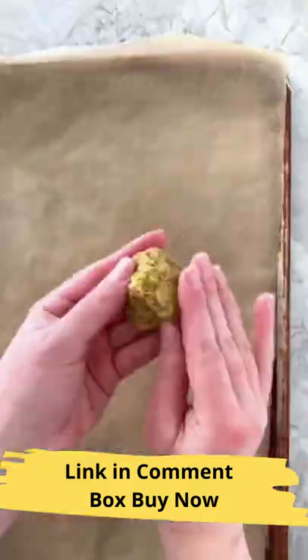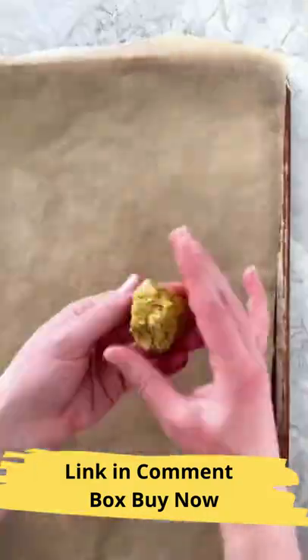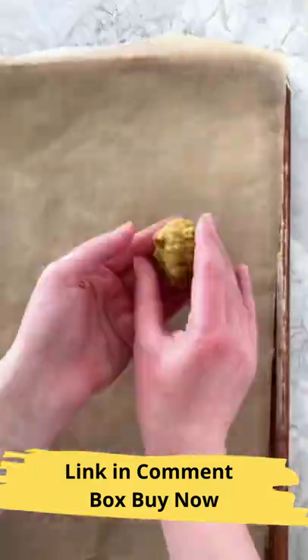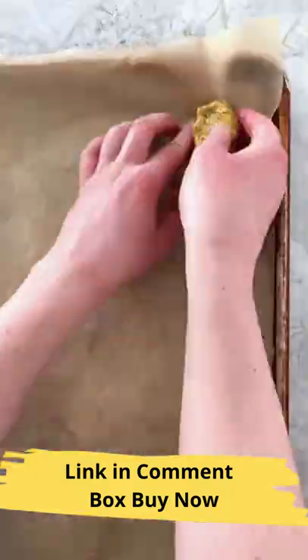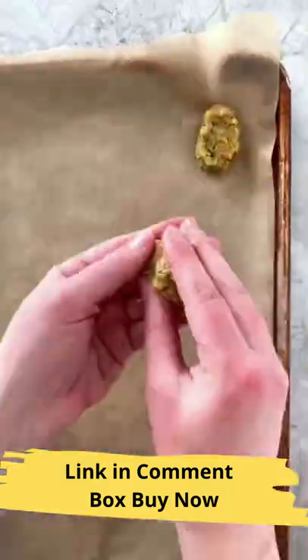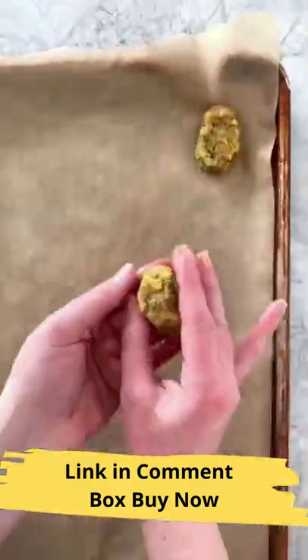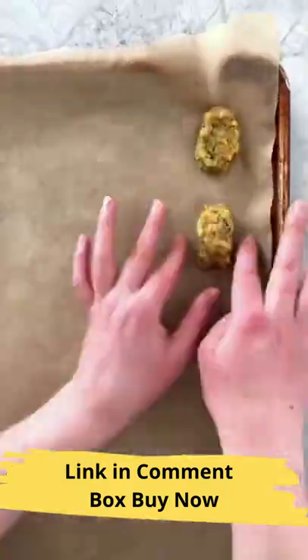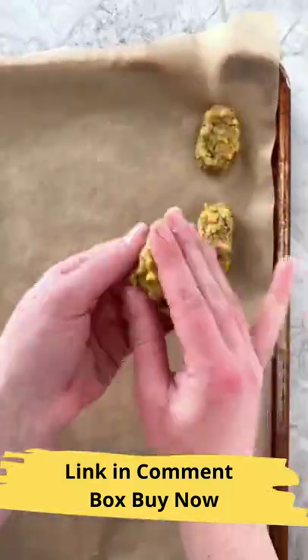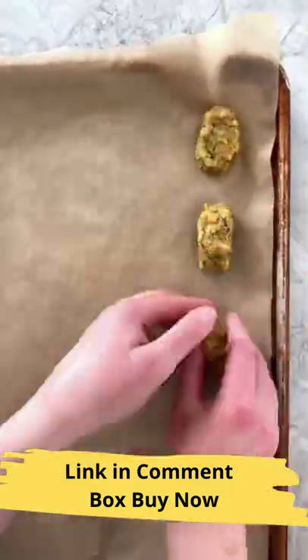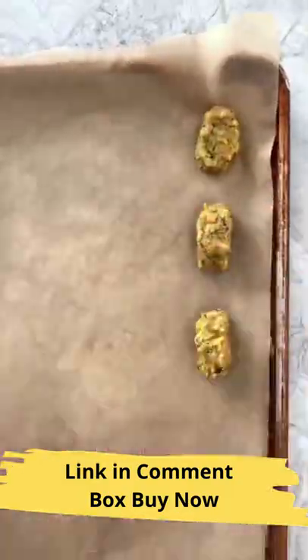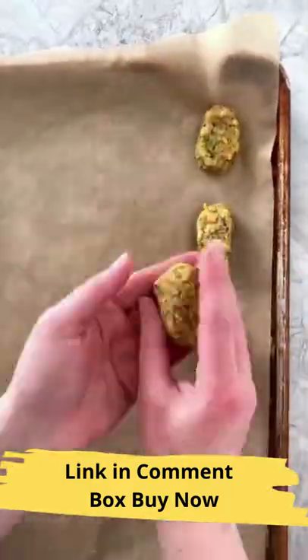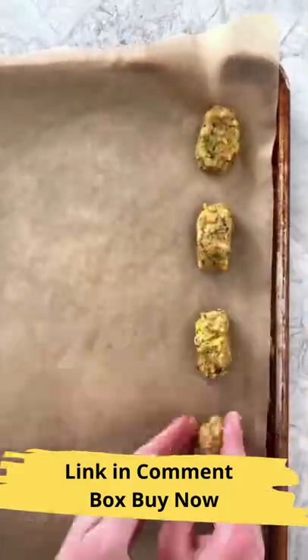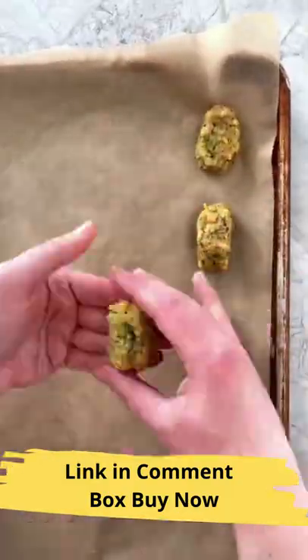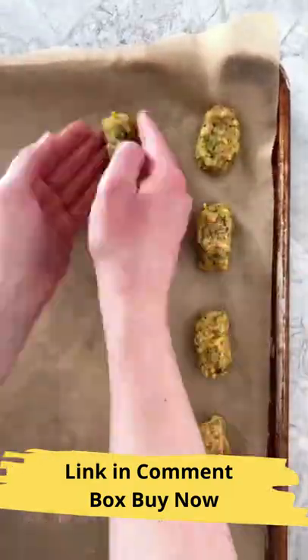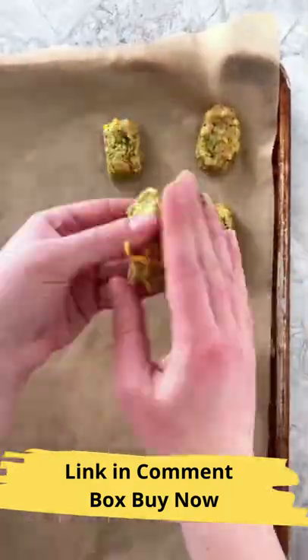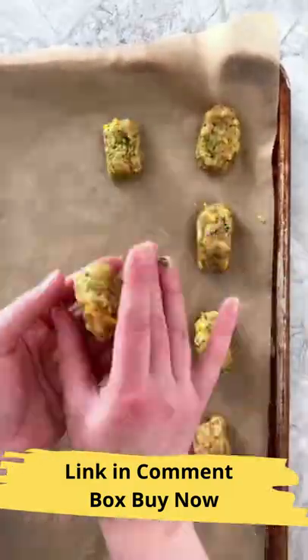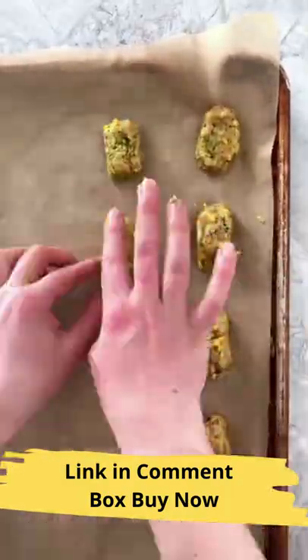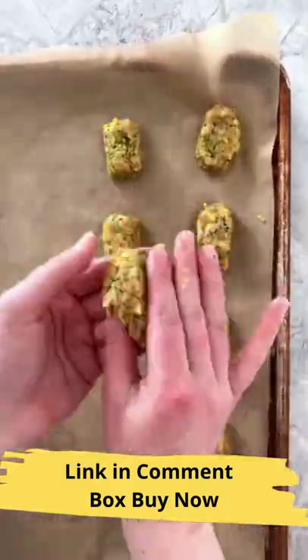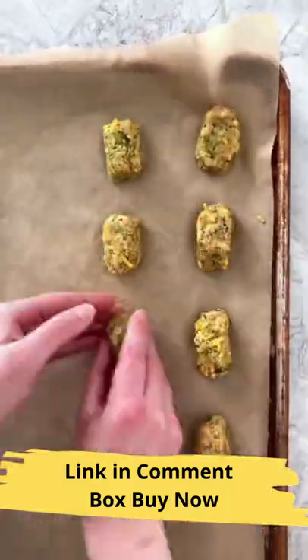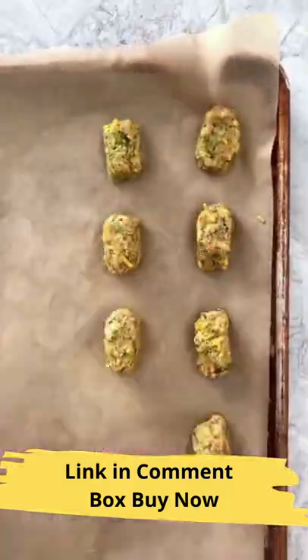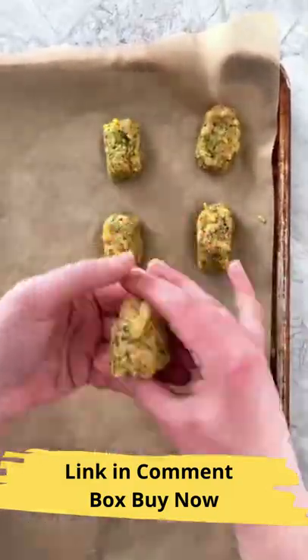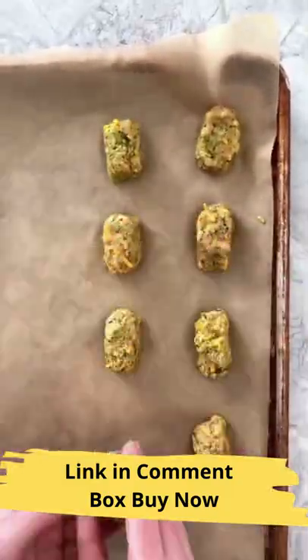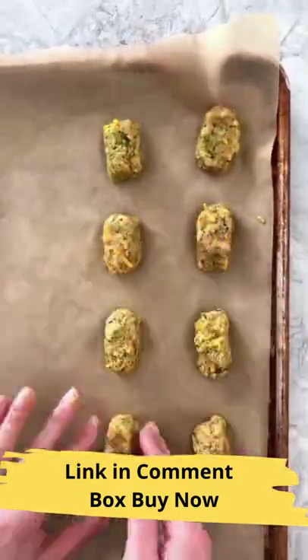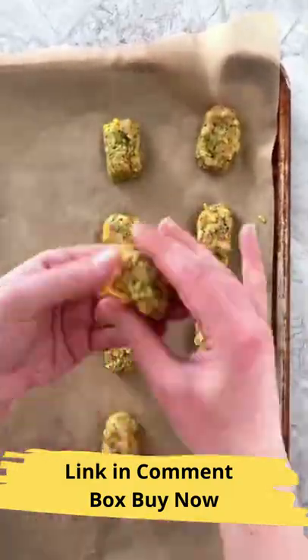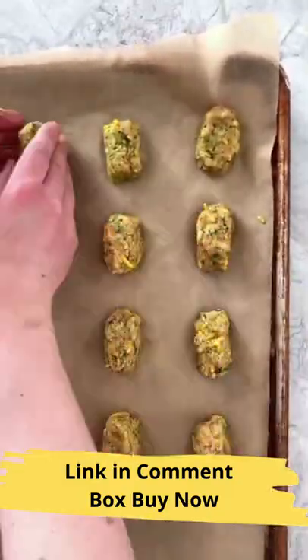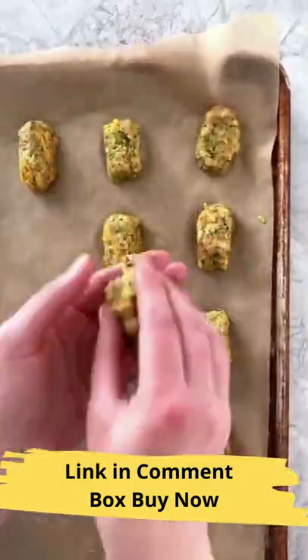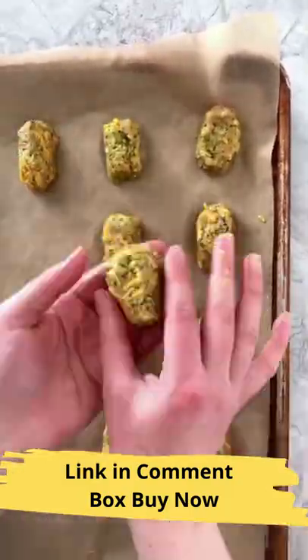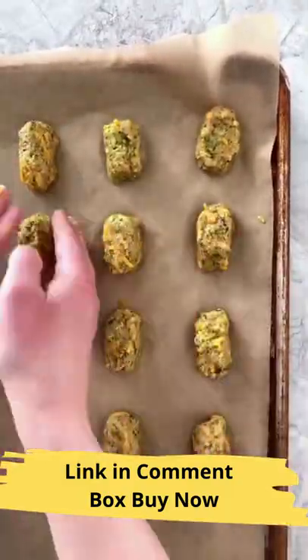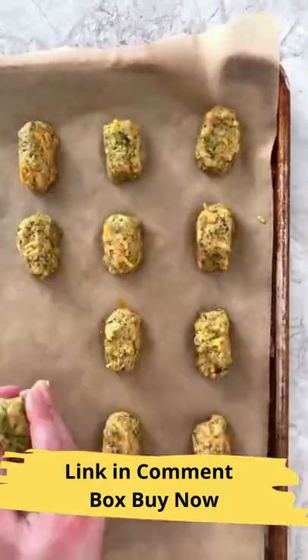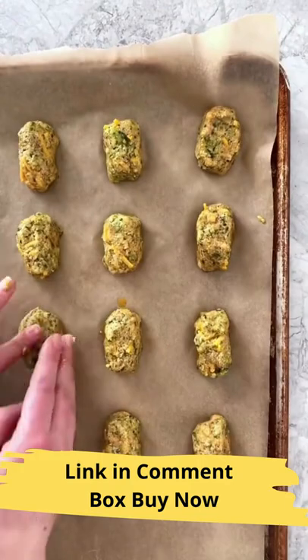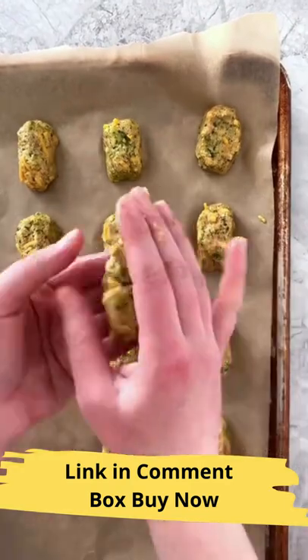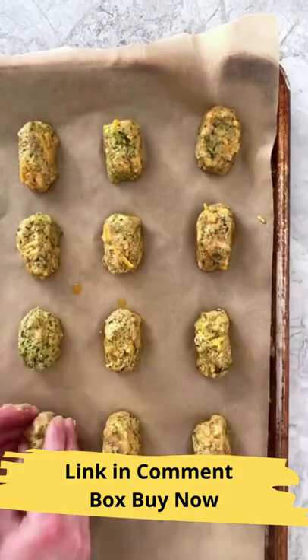Then spoon out and form some of the mixture into a tot shape, and place each of those on a parchment paper-lined baking sheet.